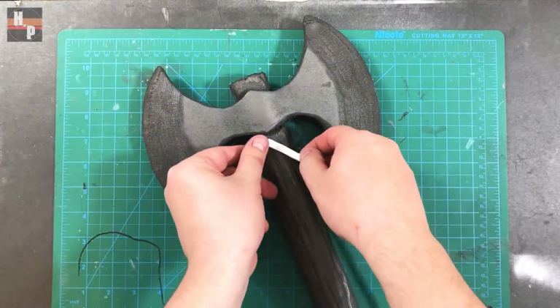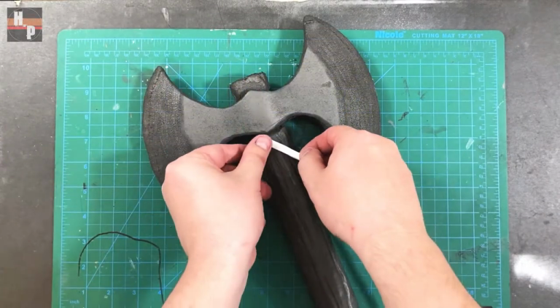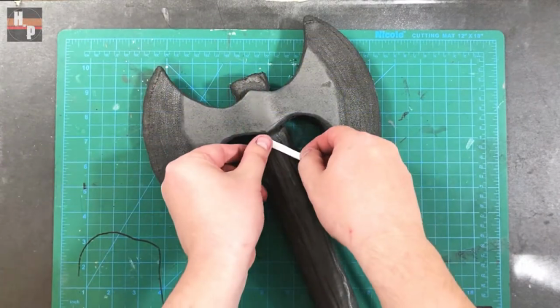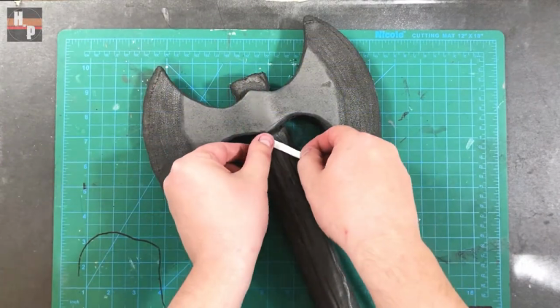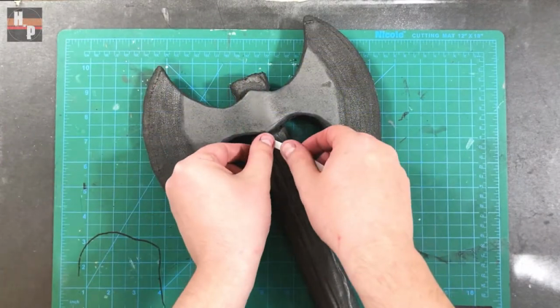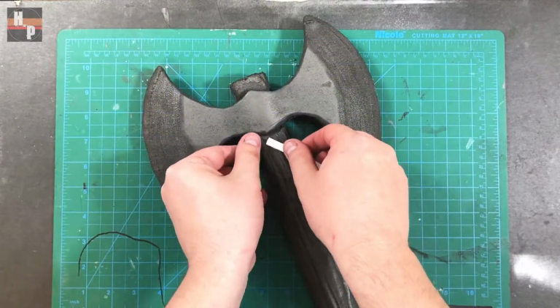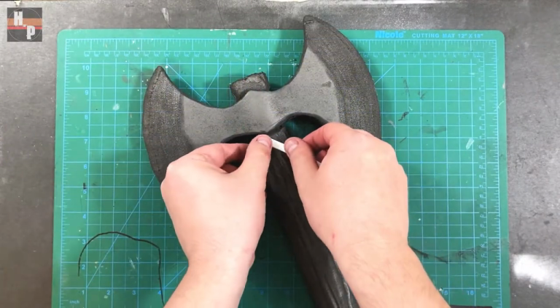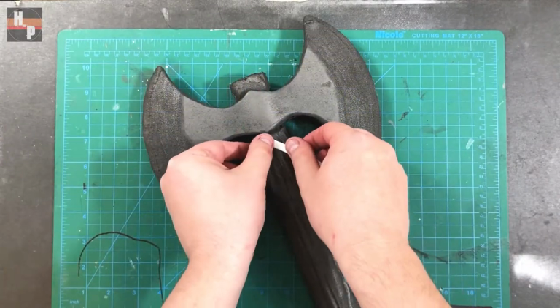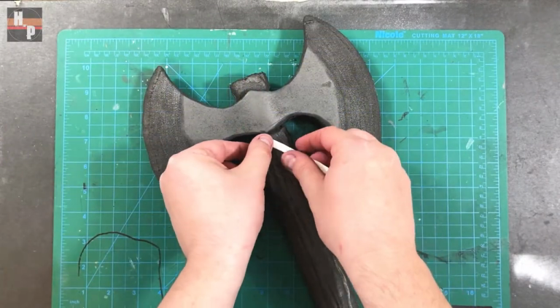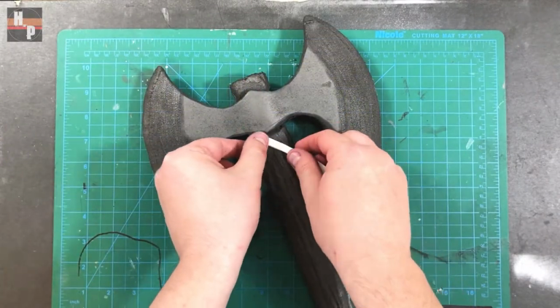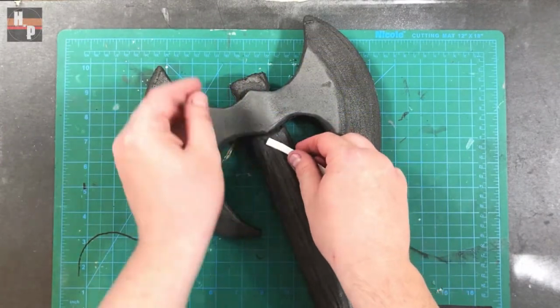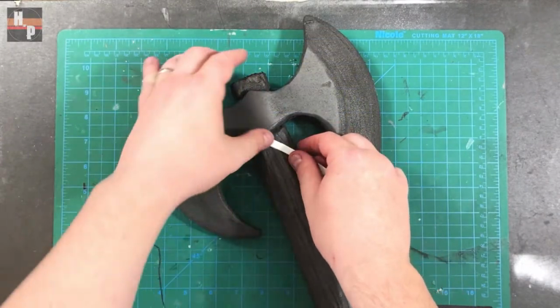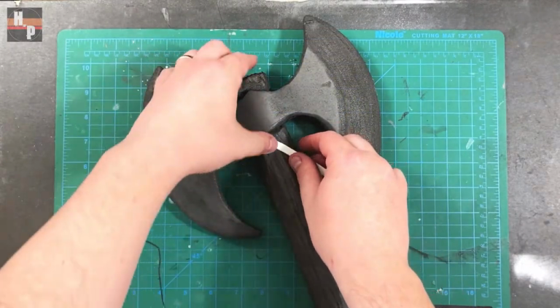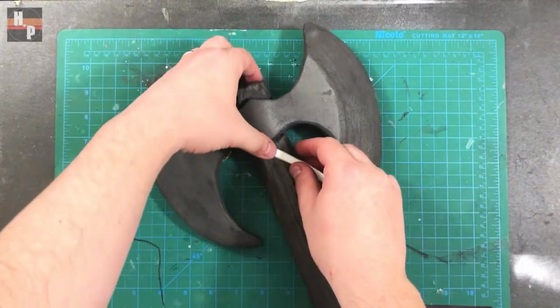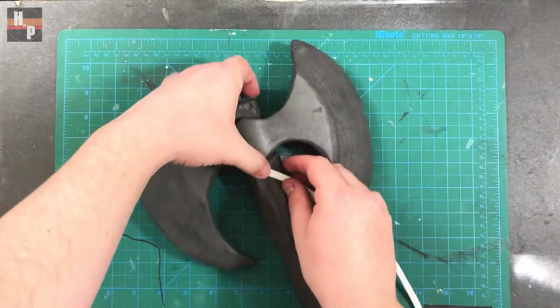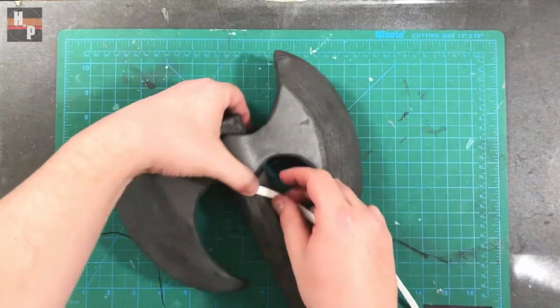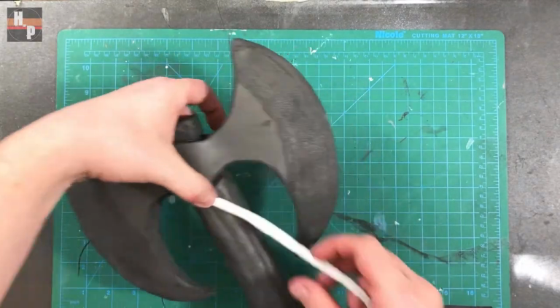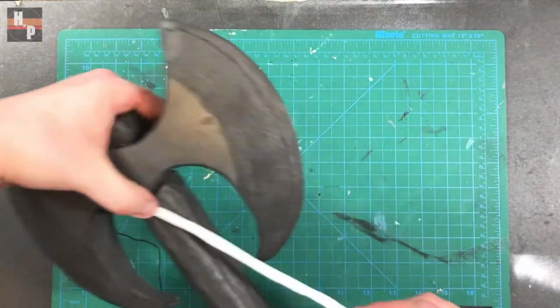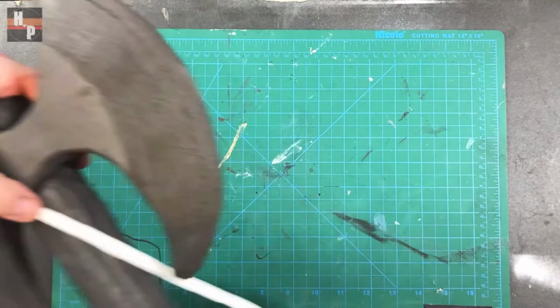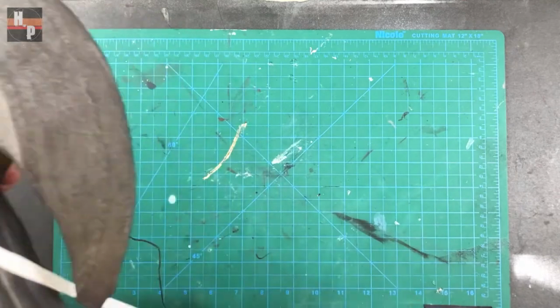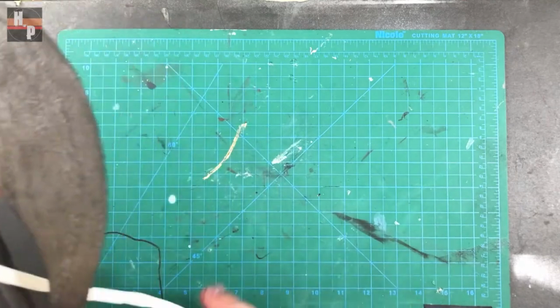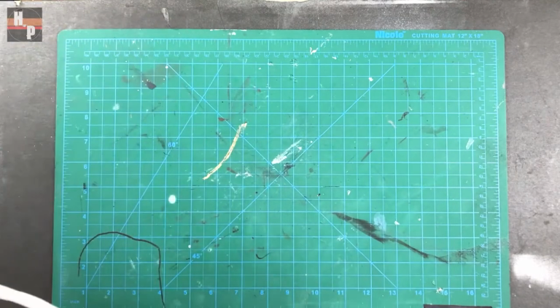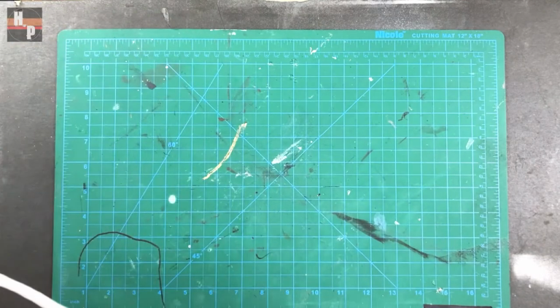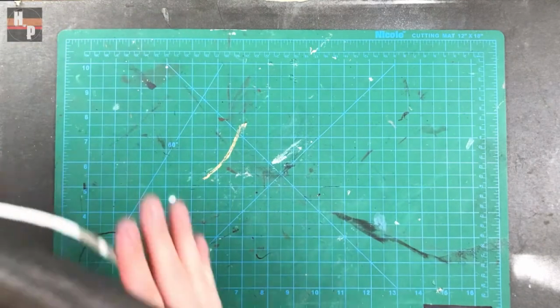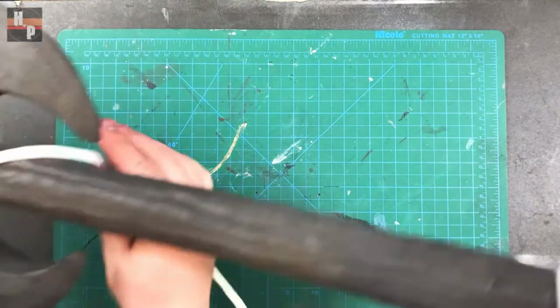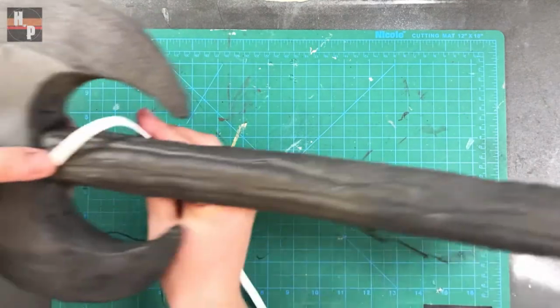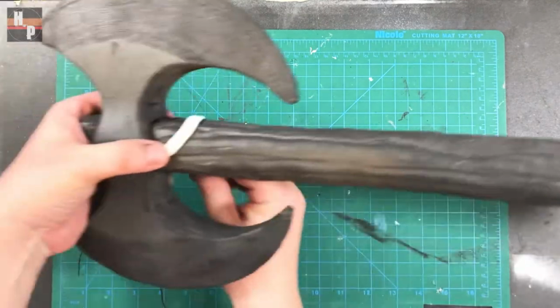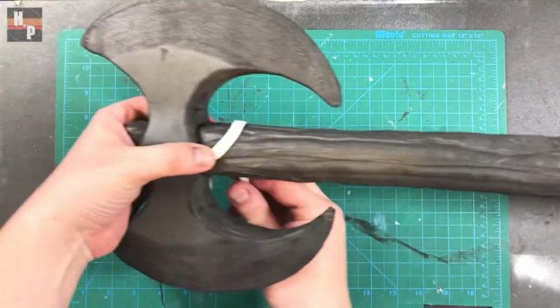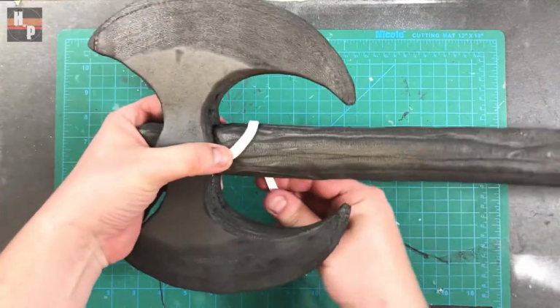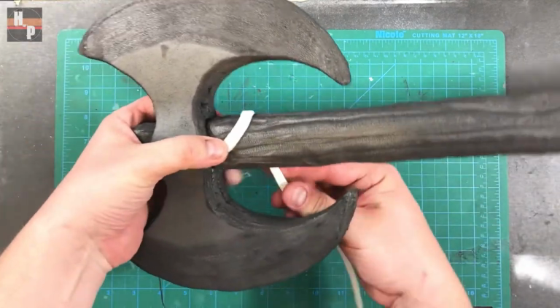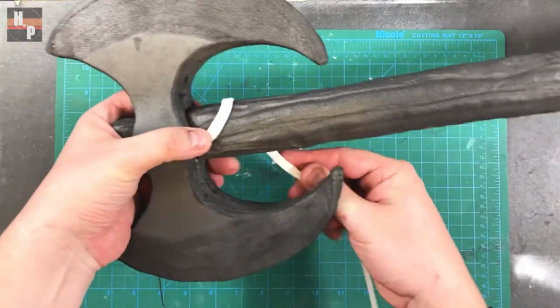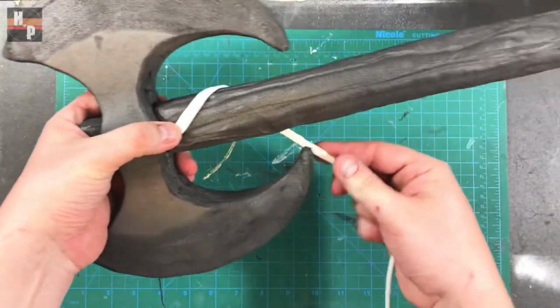Taking another thin strip, I repeat the X-crossing process on the handle just under the axe head.